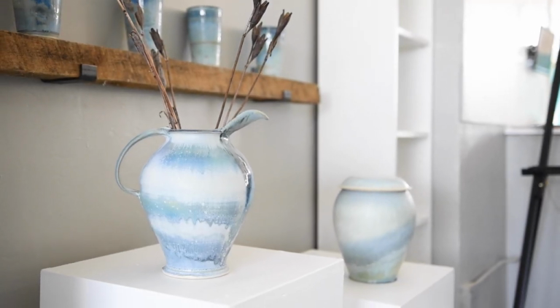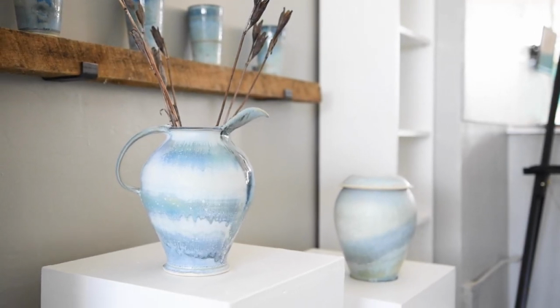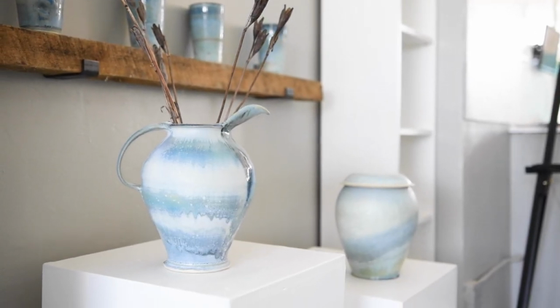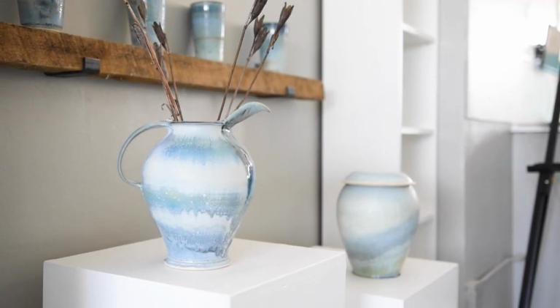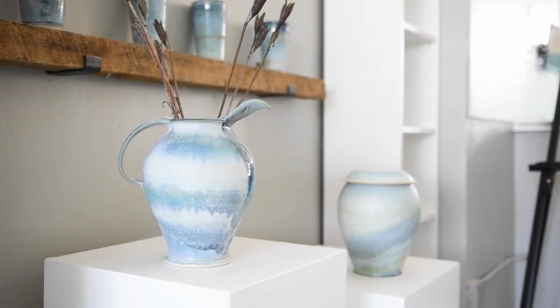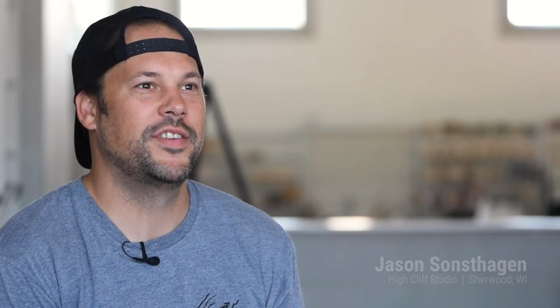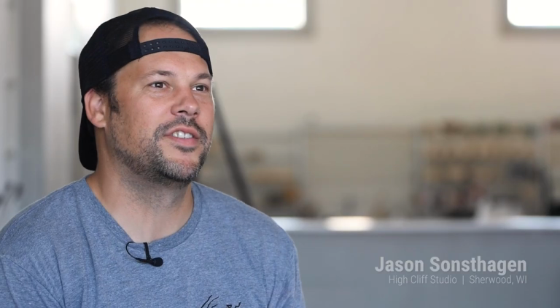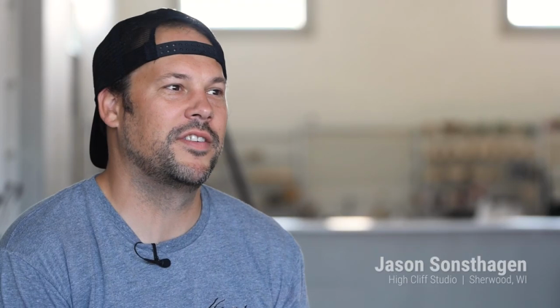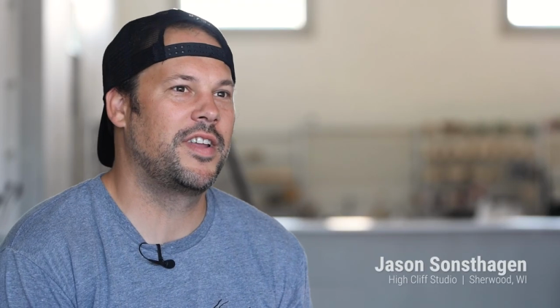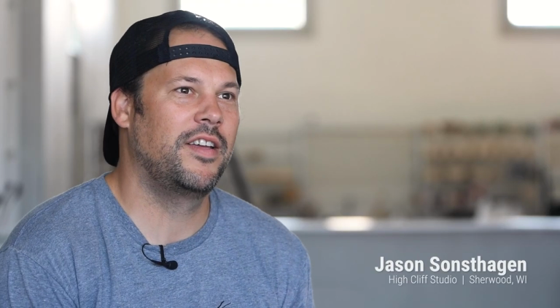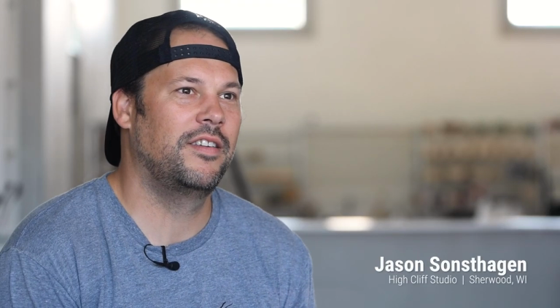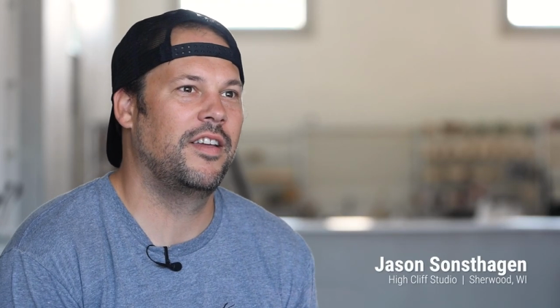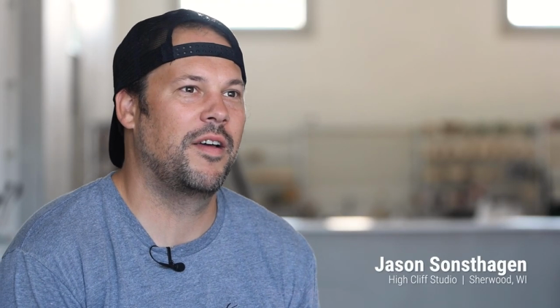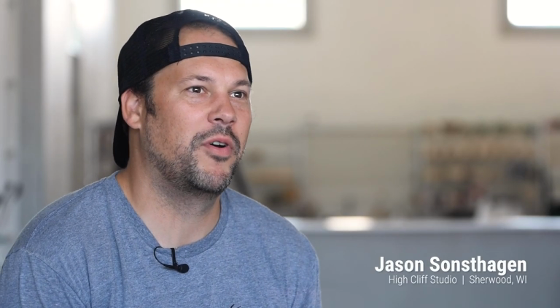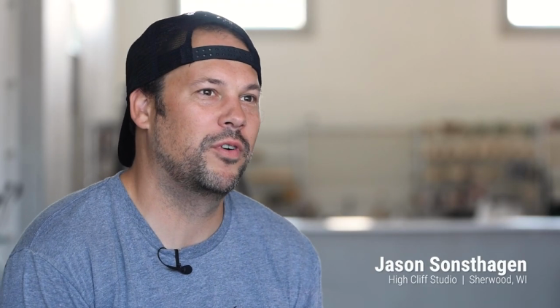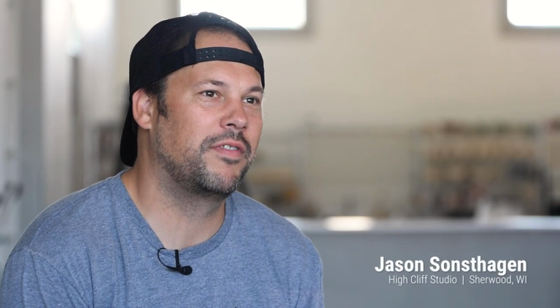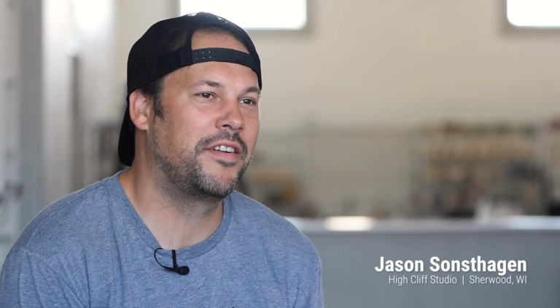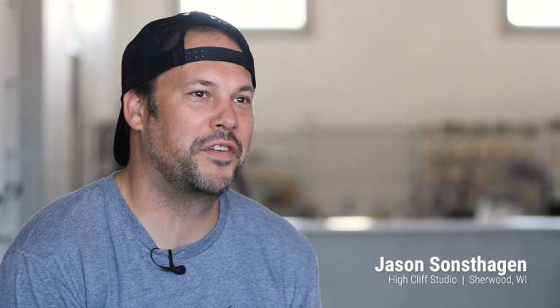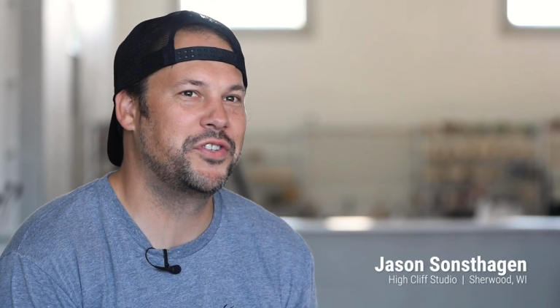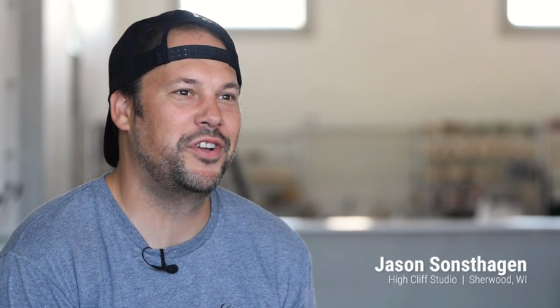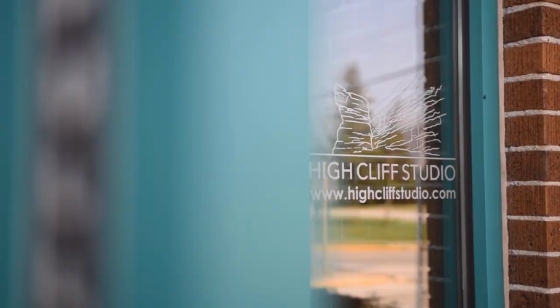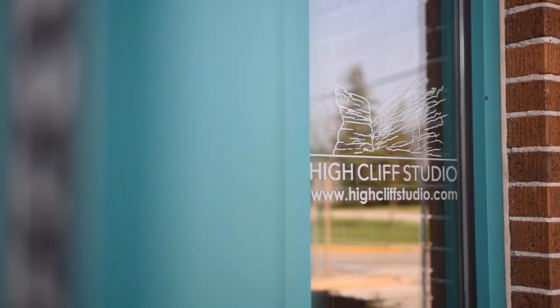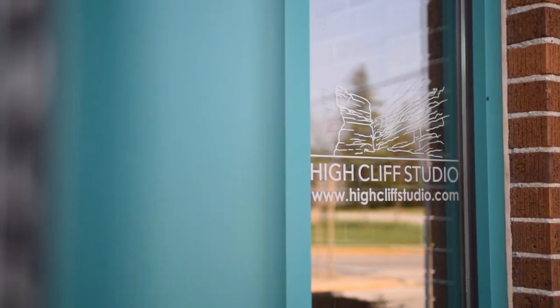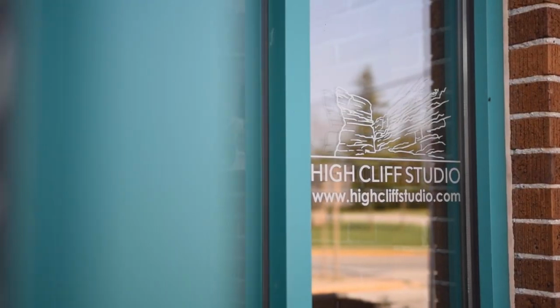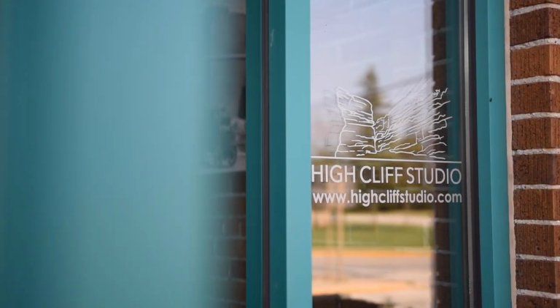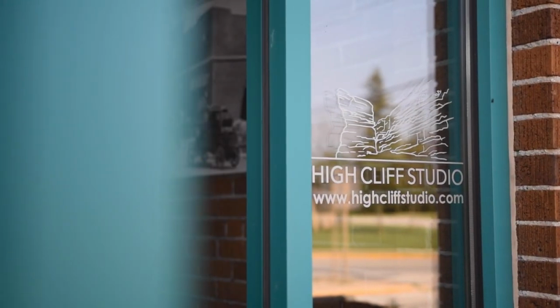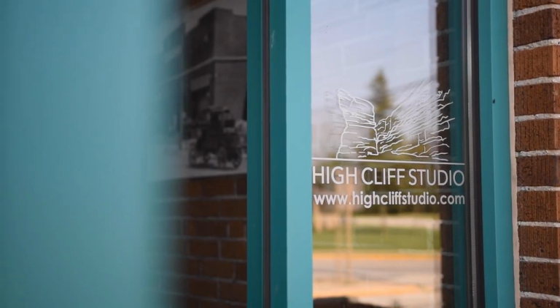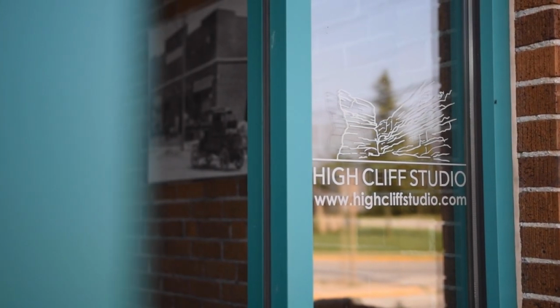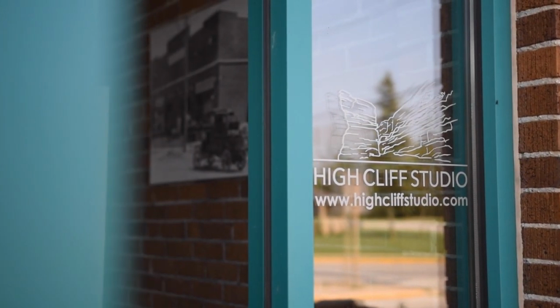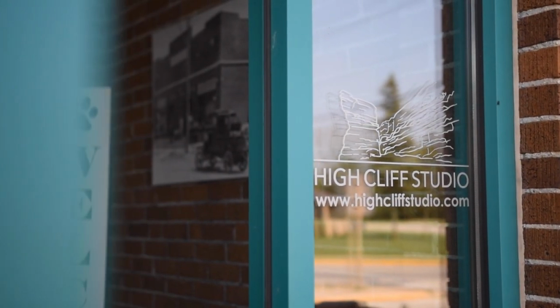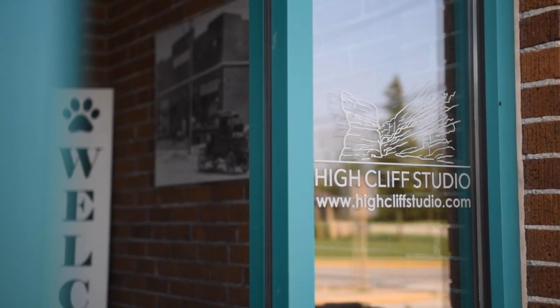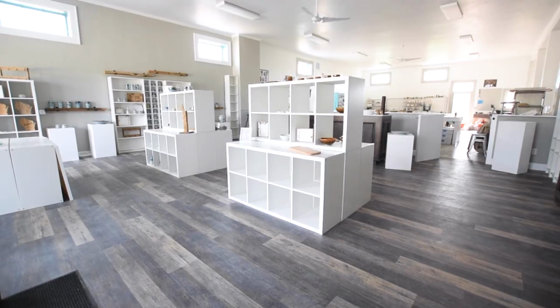My name is Jason Sundstagen and I'm the owner of High Cliff Studio located in Sherwood, Wisconsin.